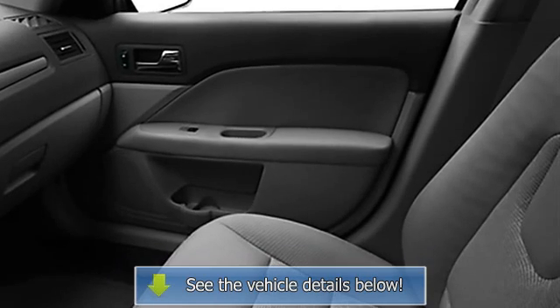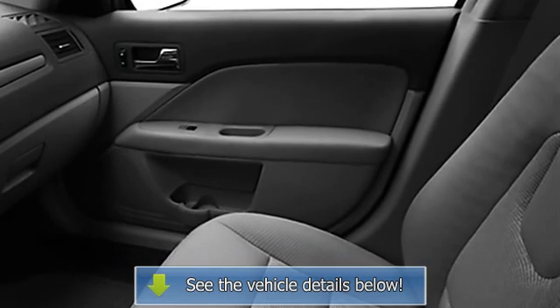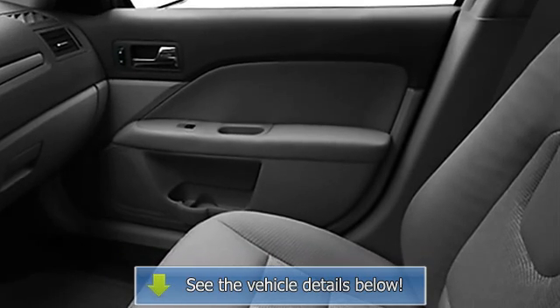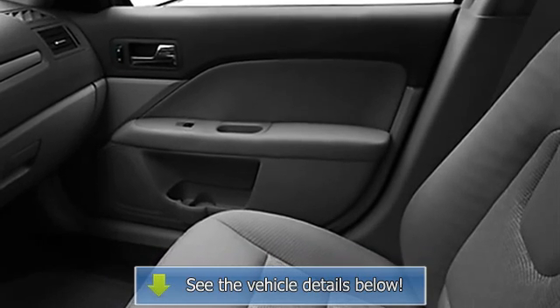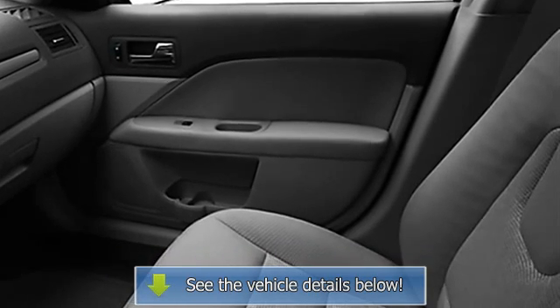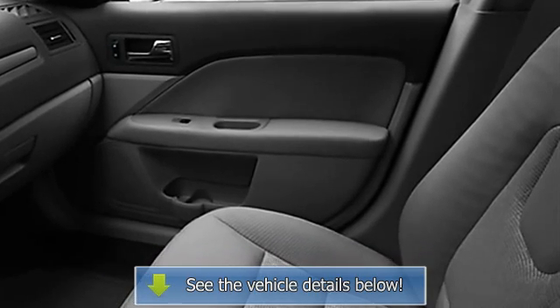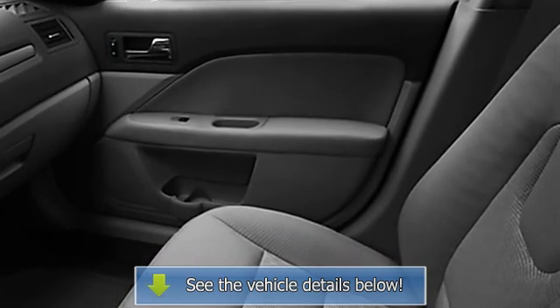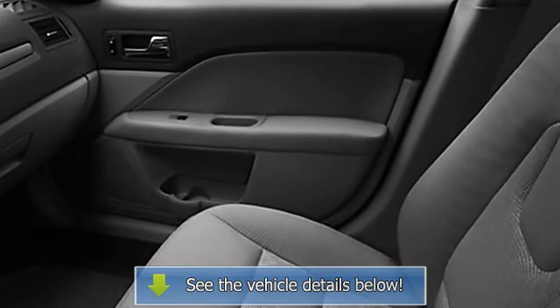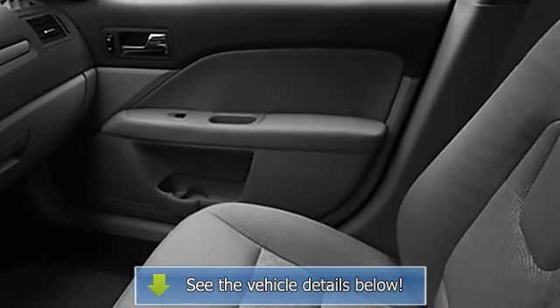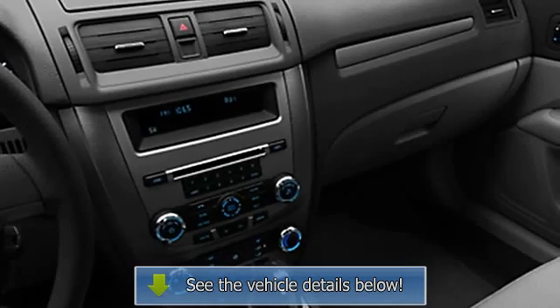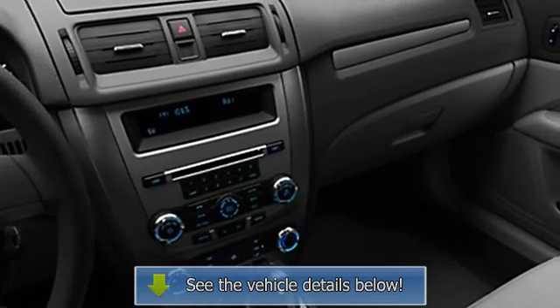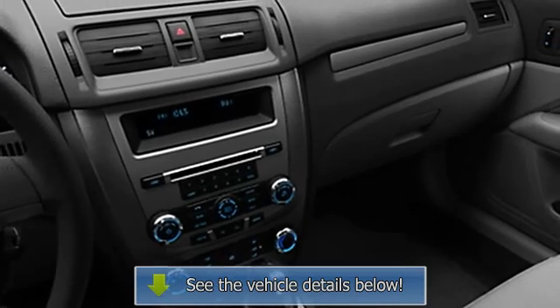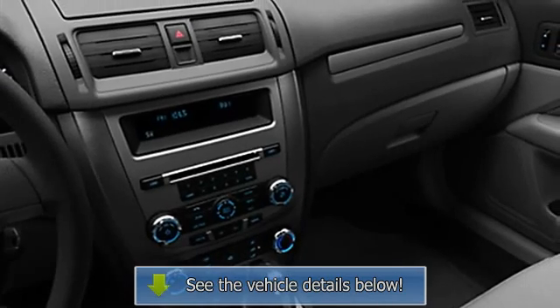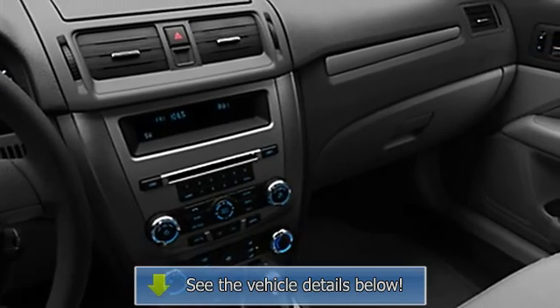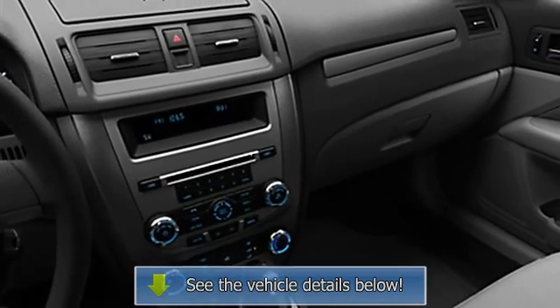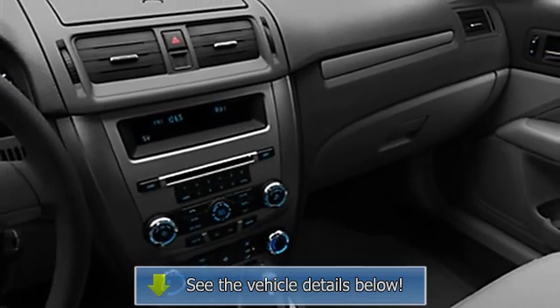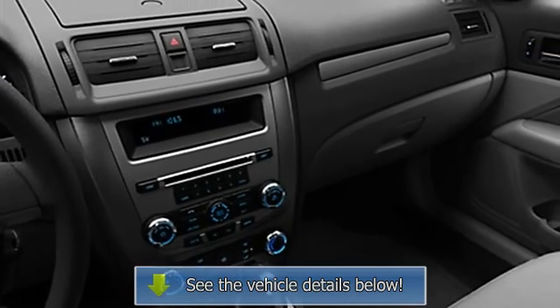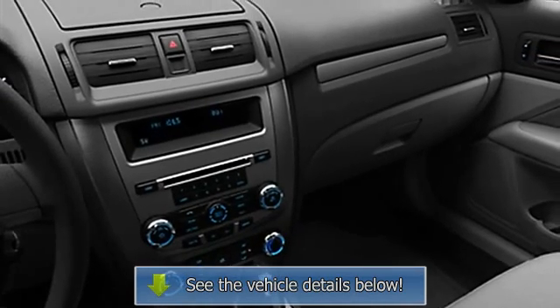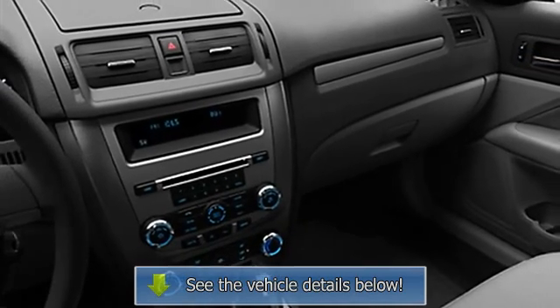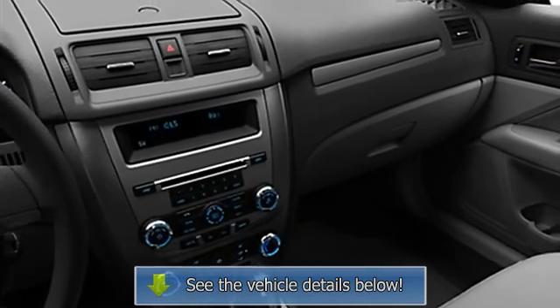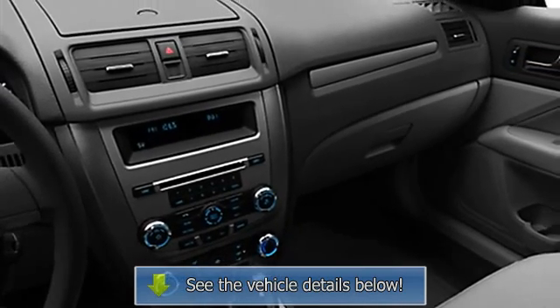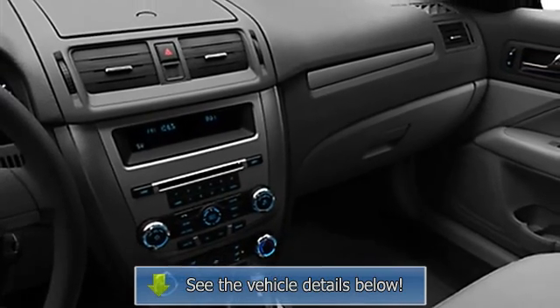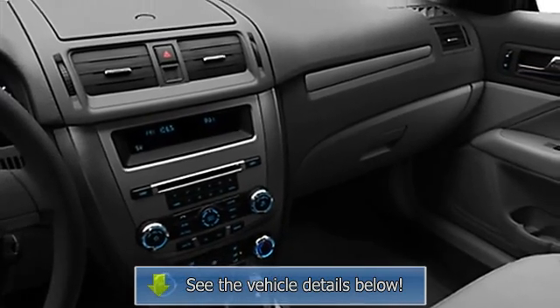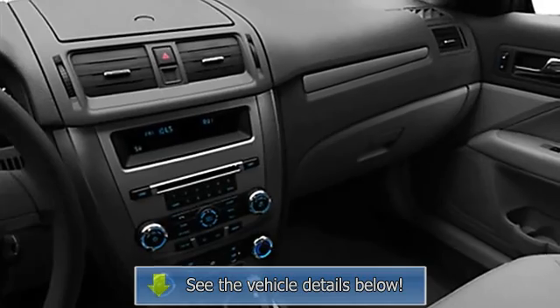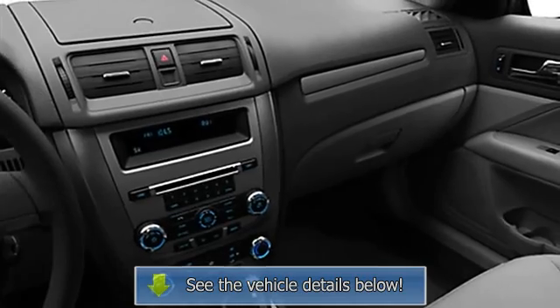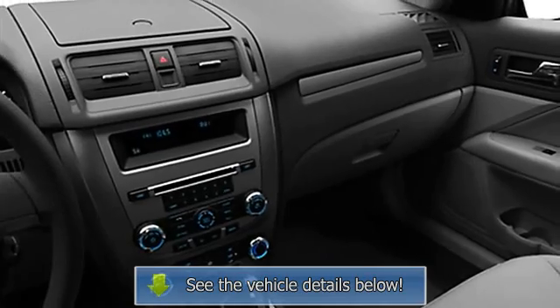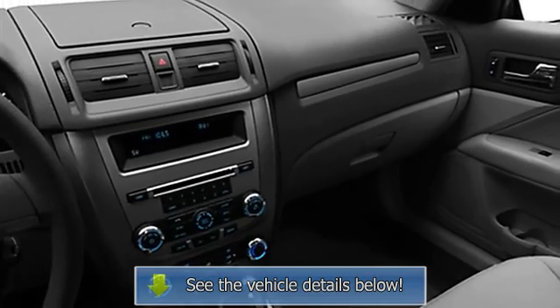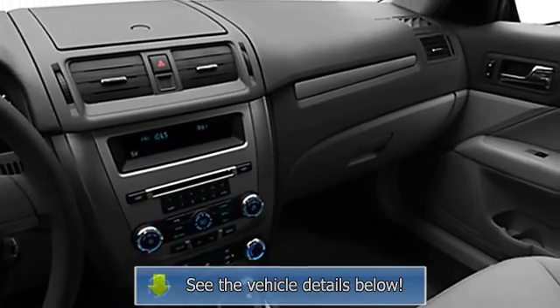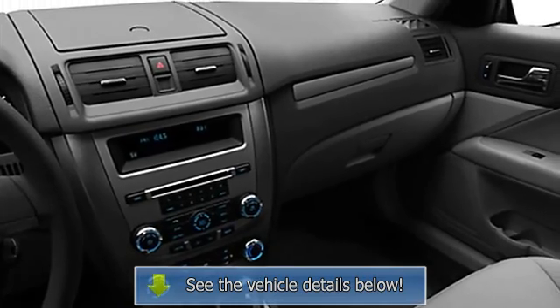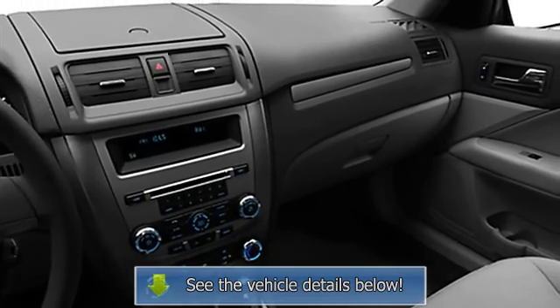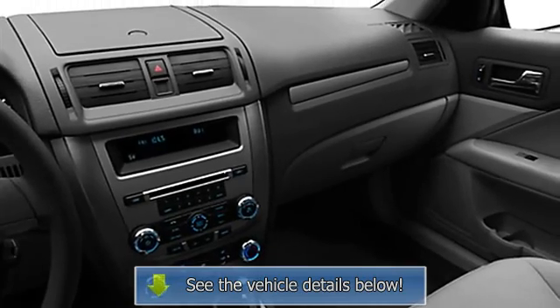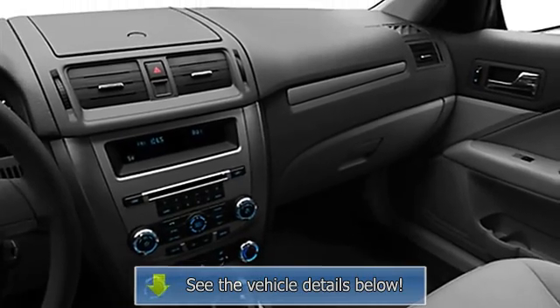Body color bumpers, power mirrors, color coded mirrors, rear window defroster, reading lights.